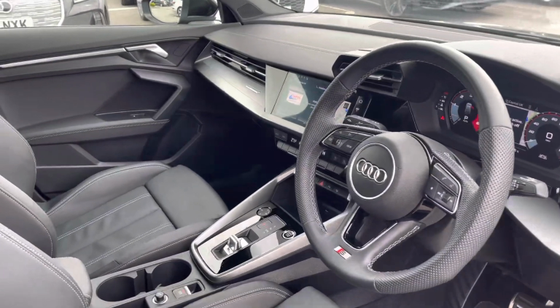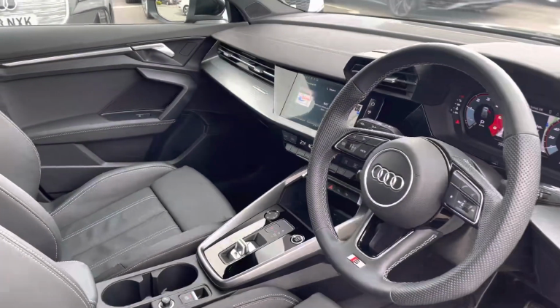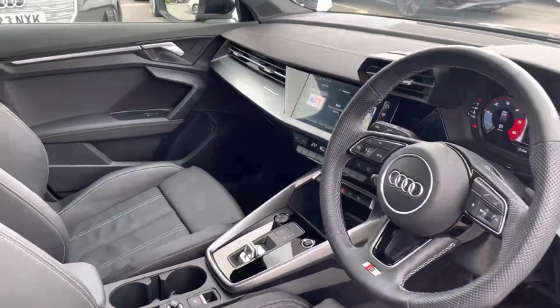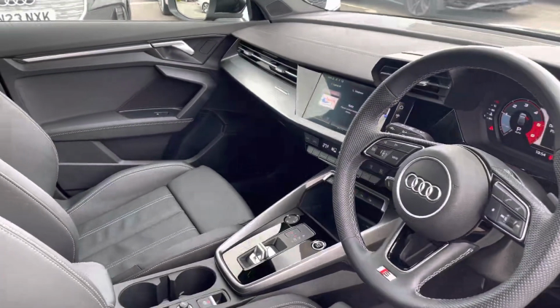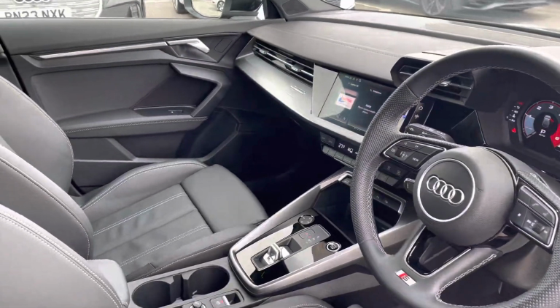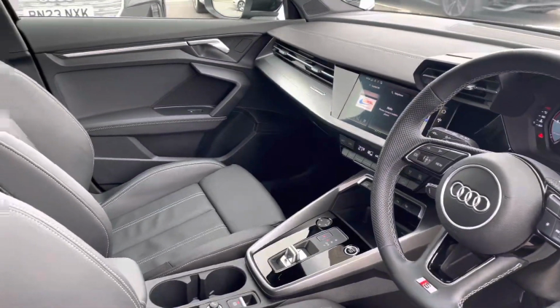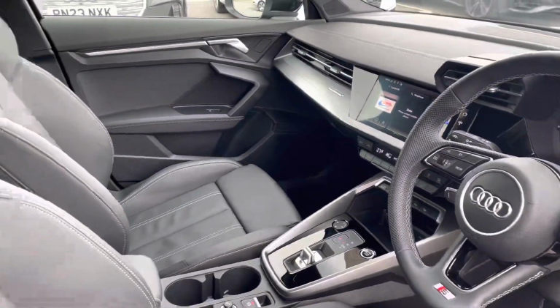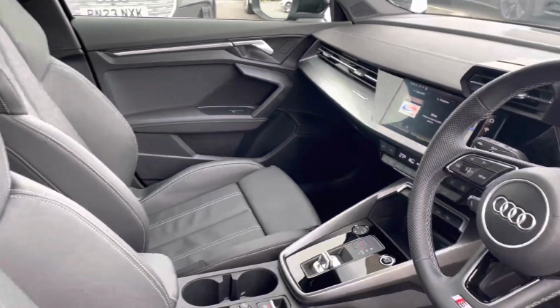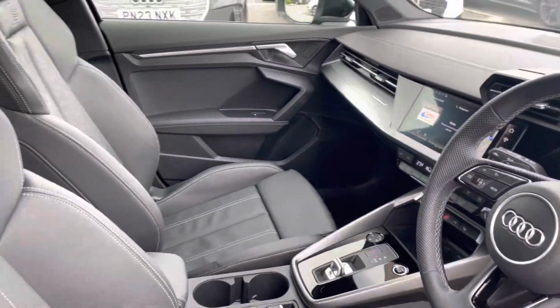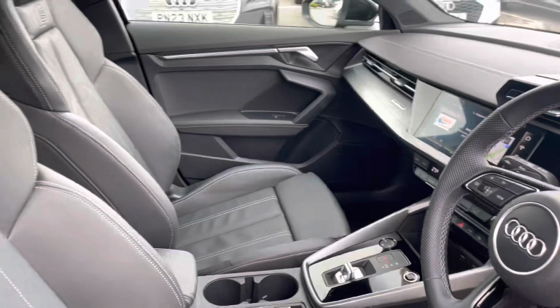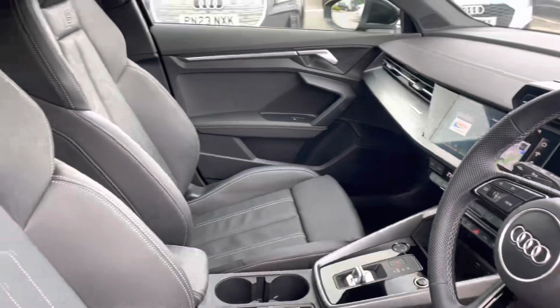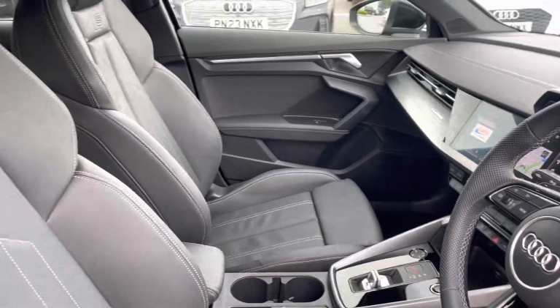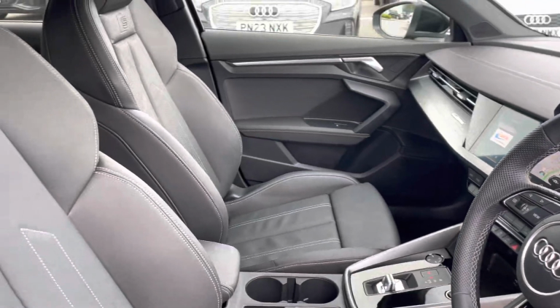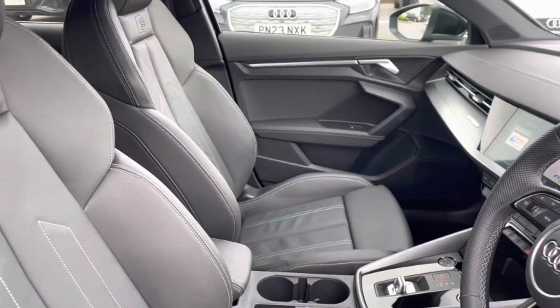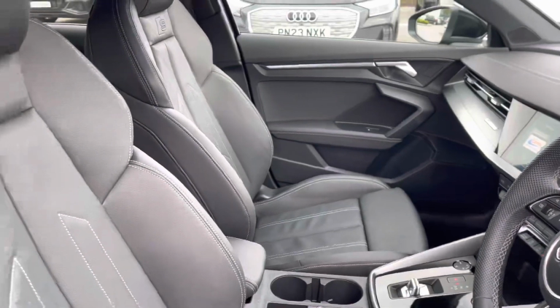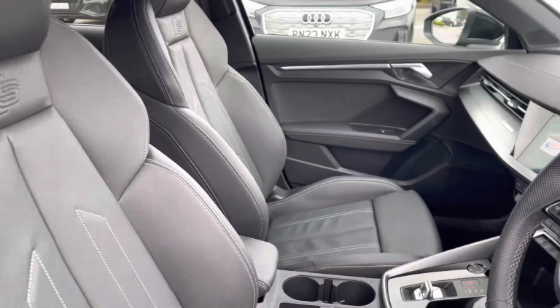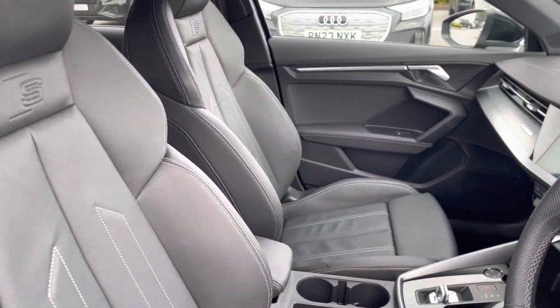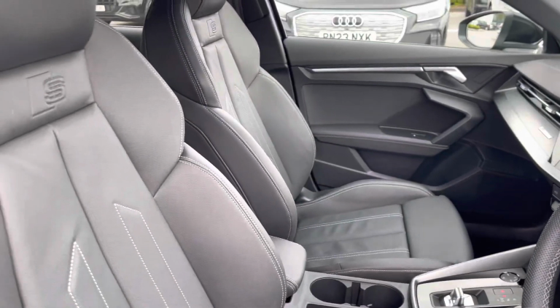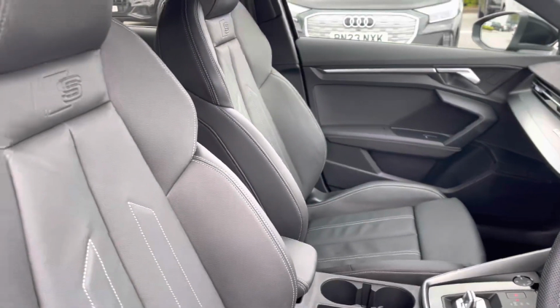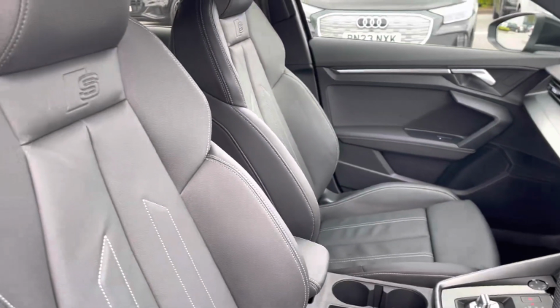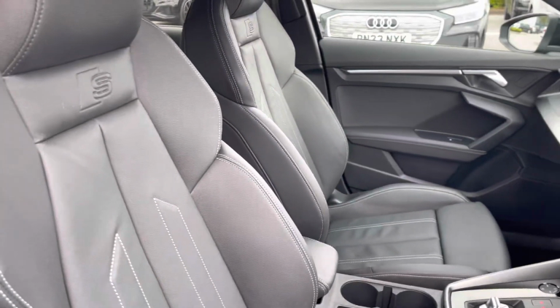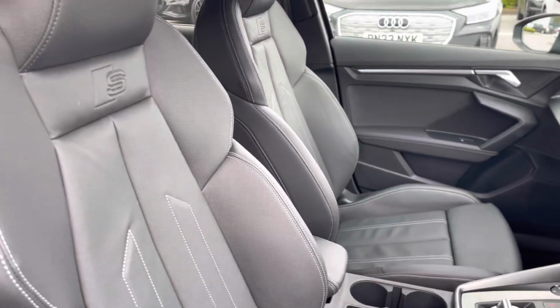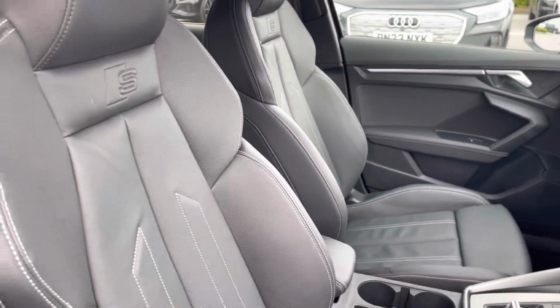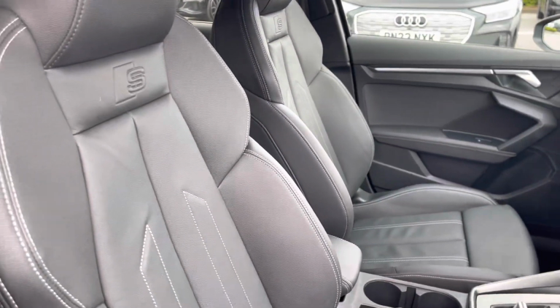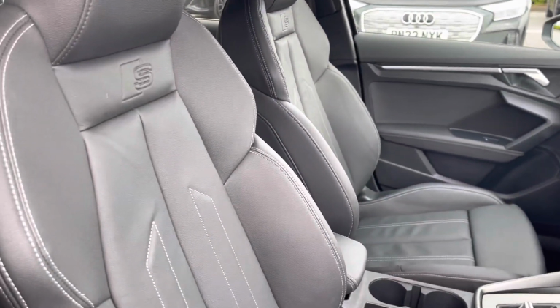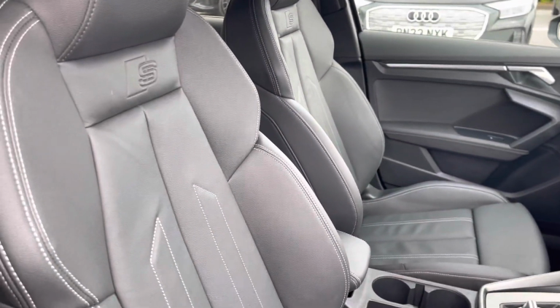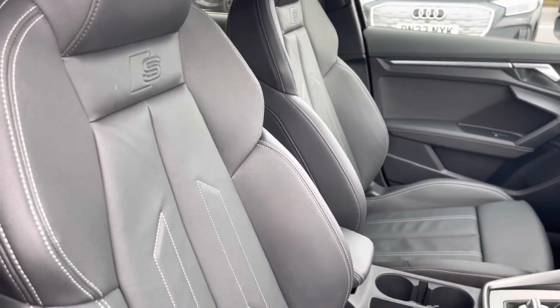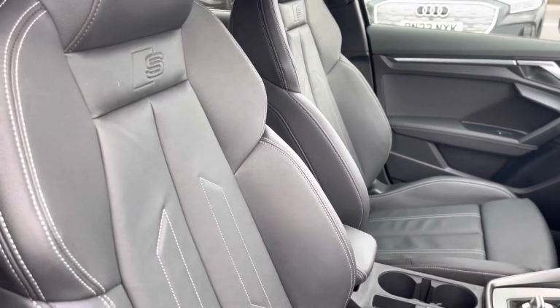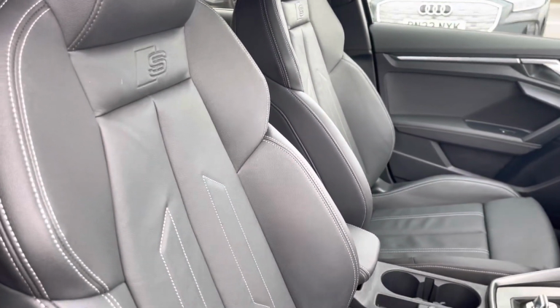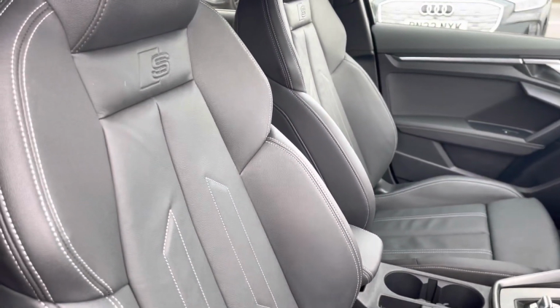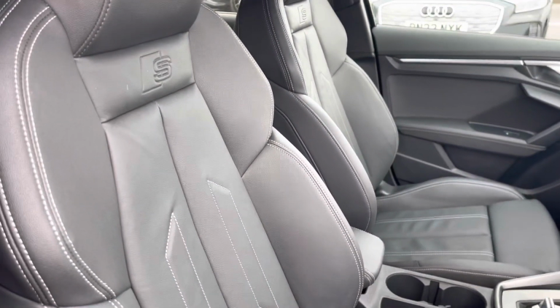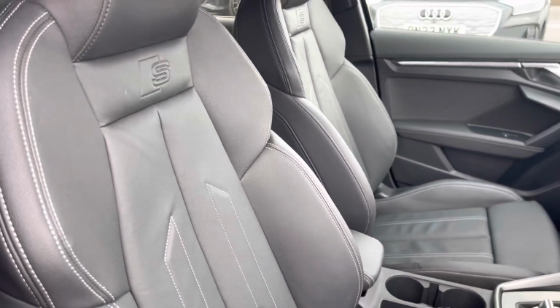Multifunctional steering wheel, brushed aluminium inlays, and the super sport front seats with the S embossed logo in full leather.